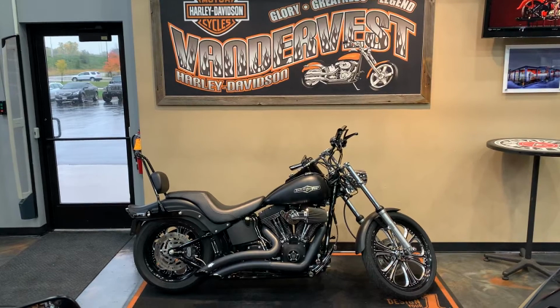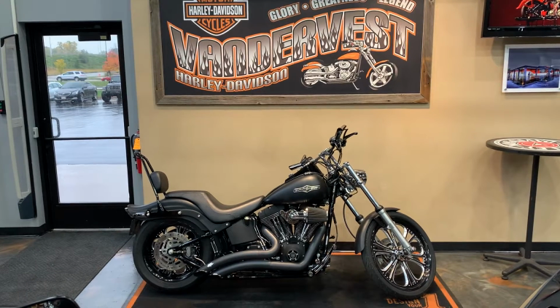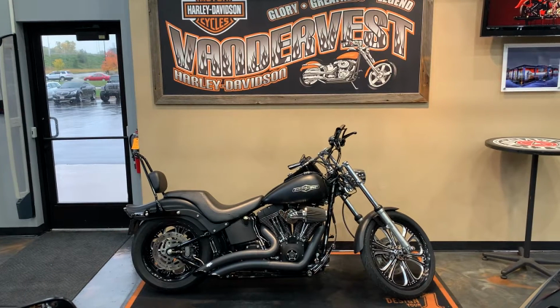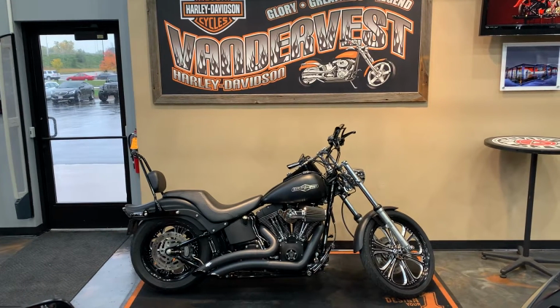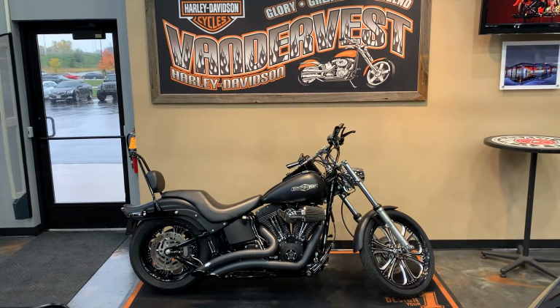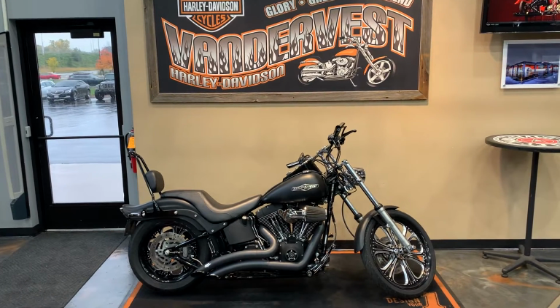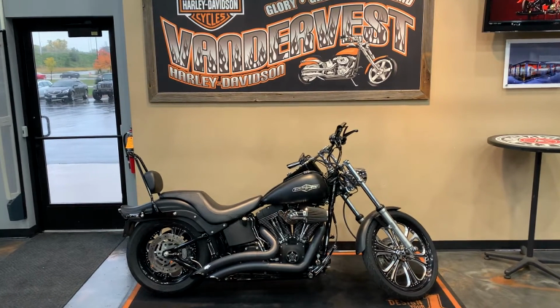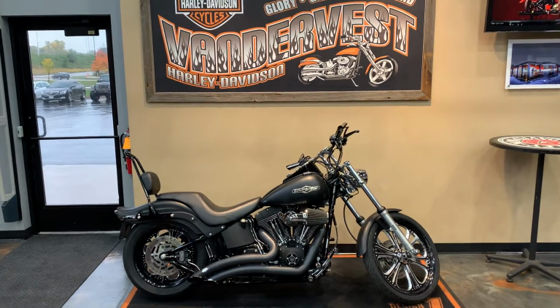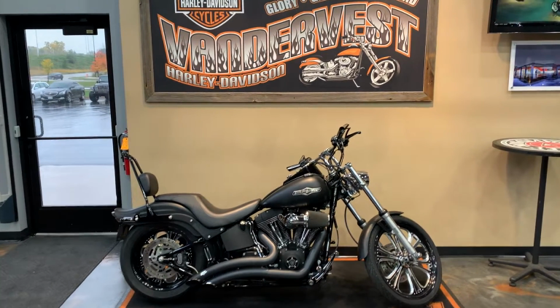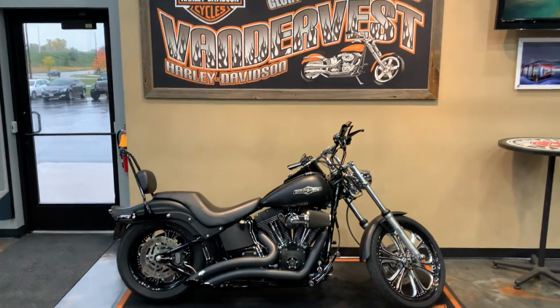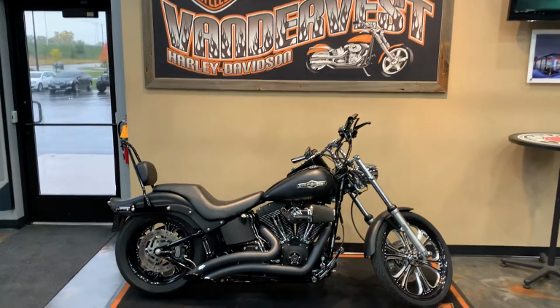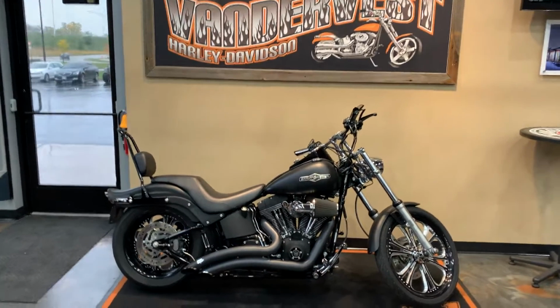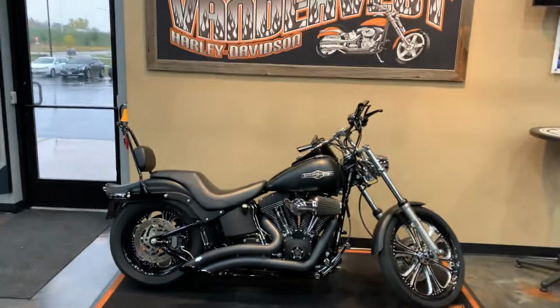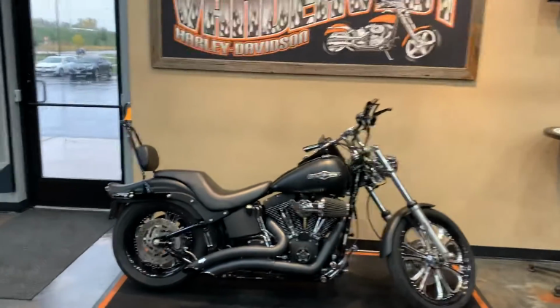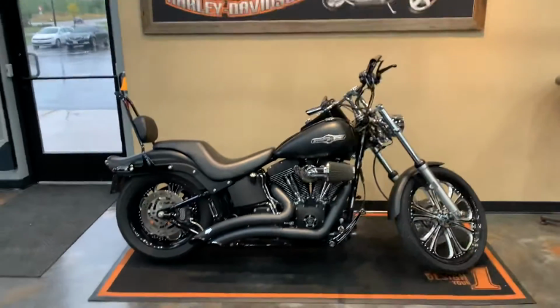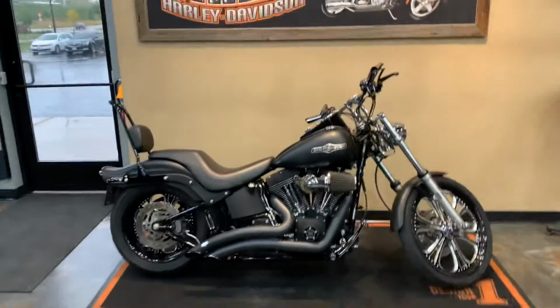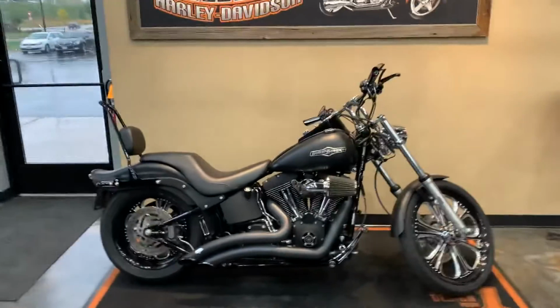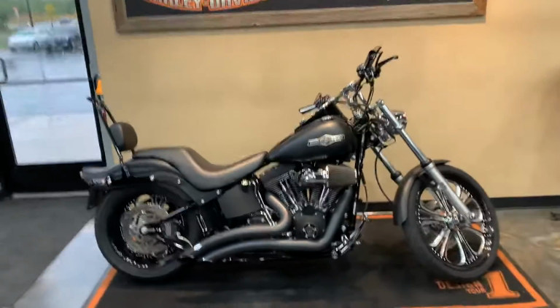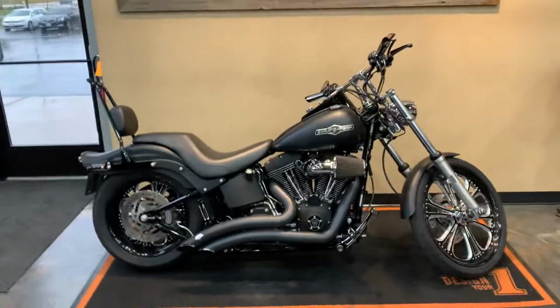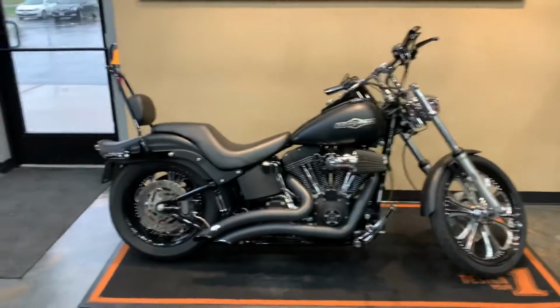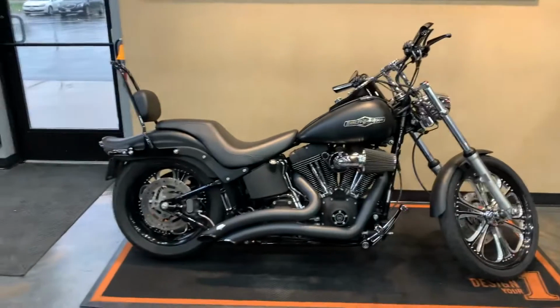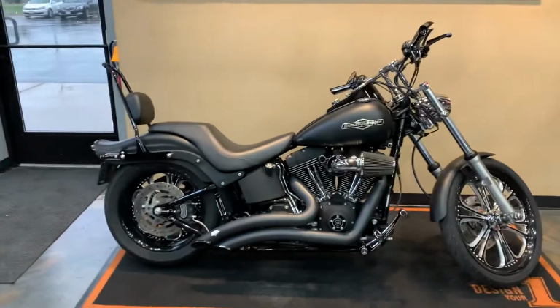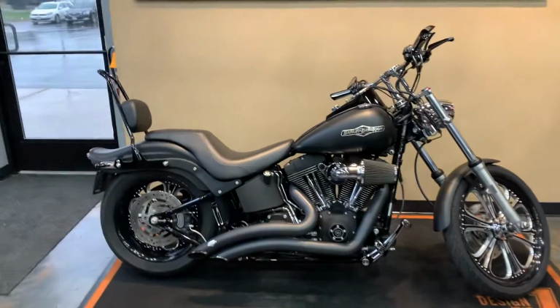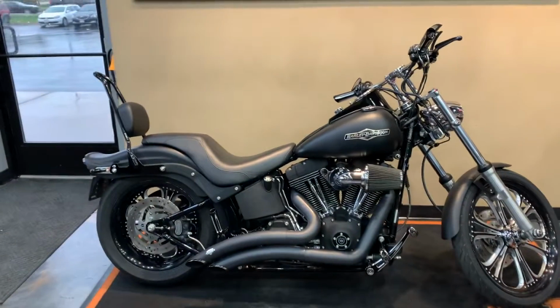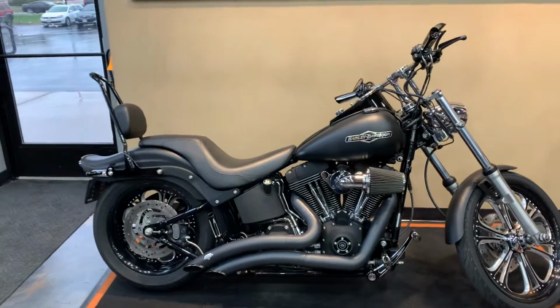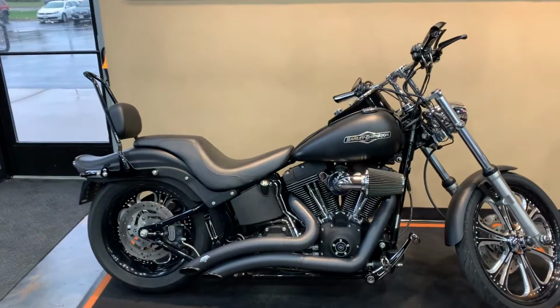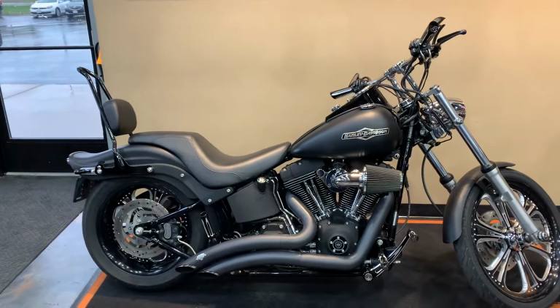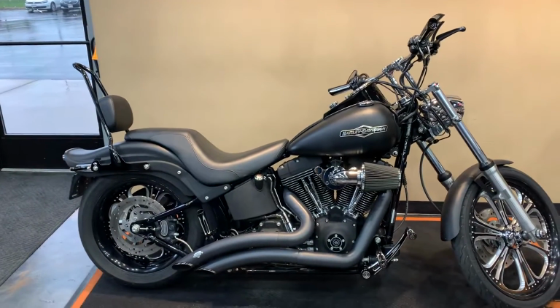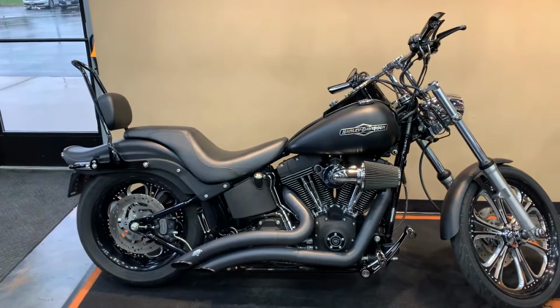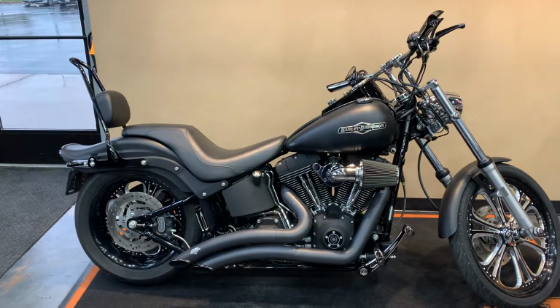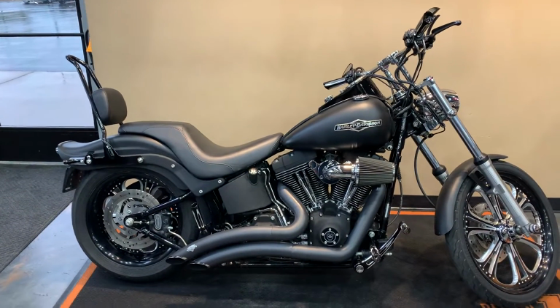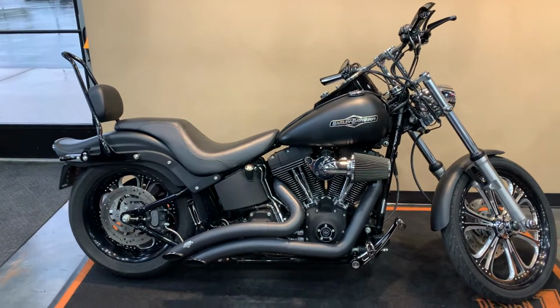Hello friends, Peter from Vandervest Harley-Davidson. We got ourselves a new bike to the floor and she's a beaut — she's a beaut.